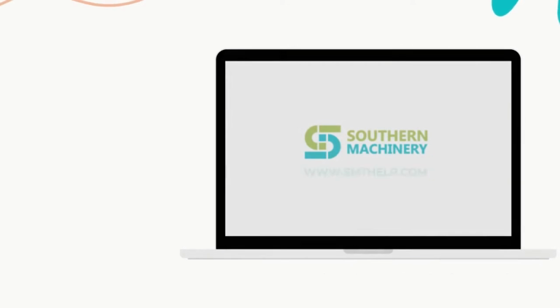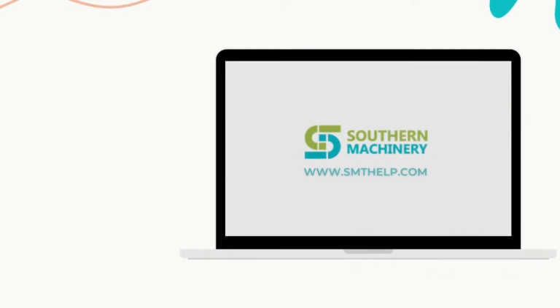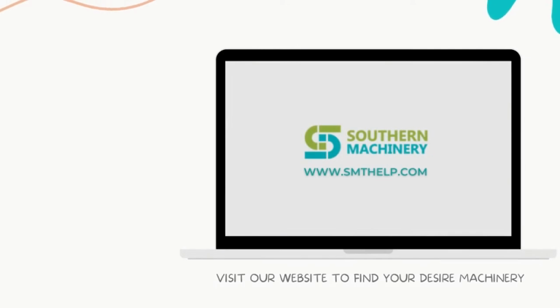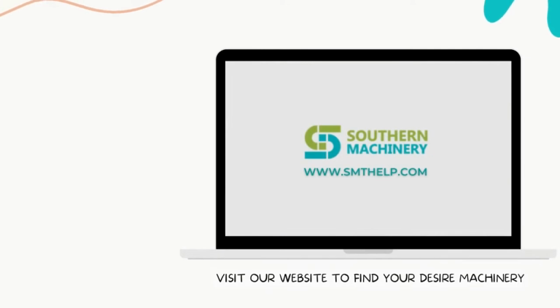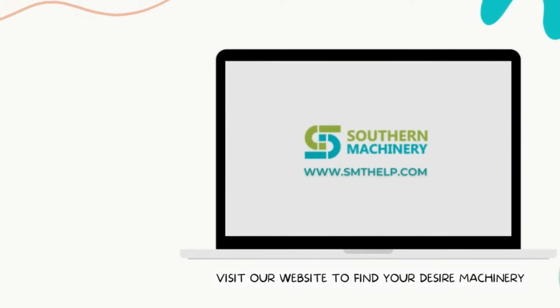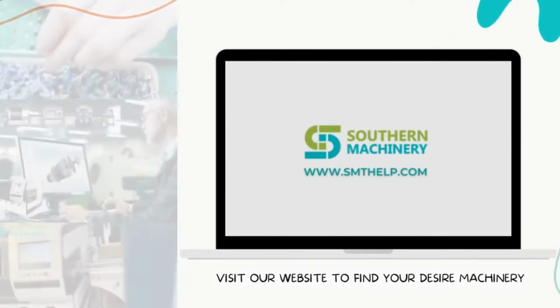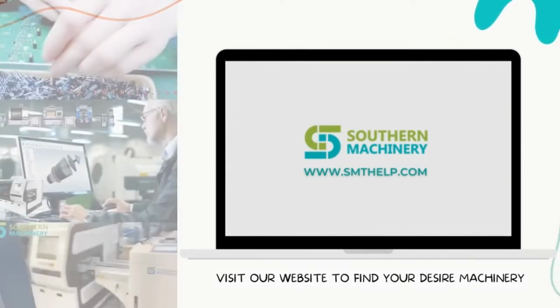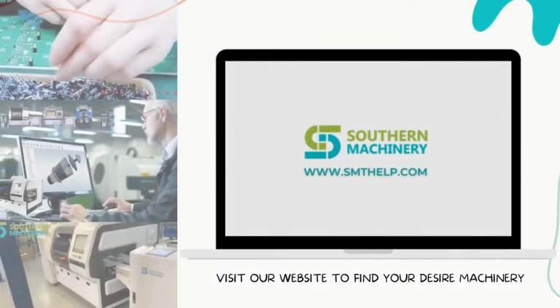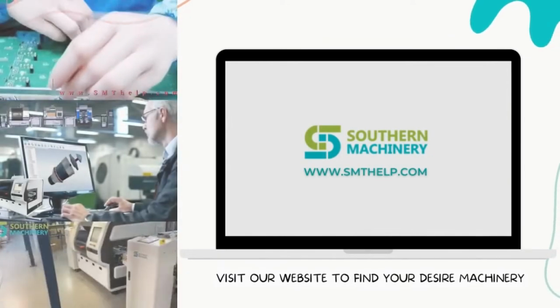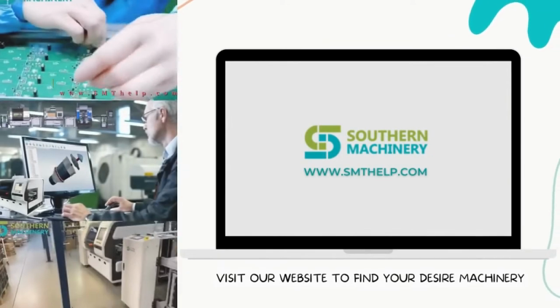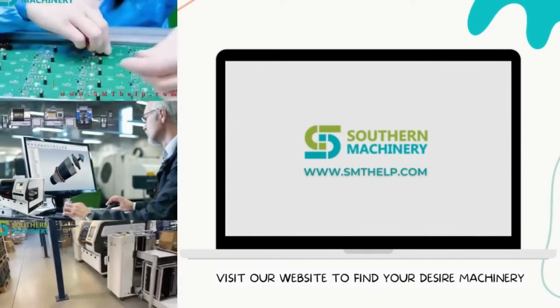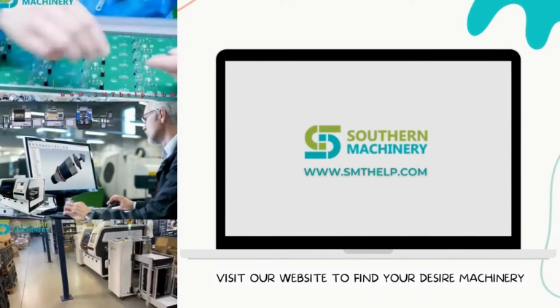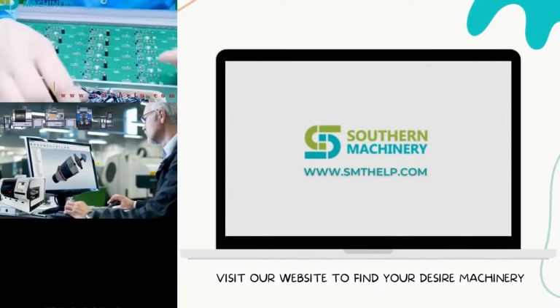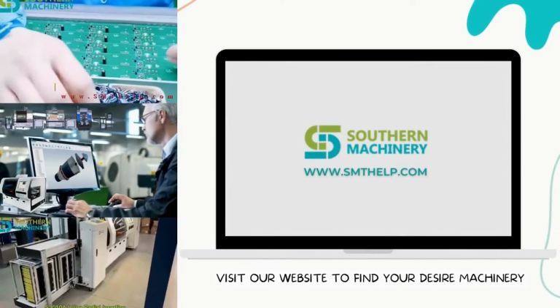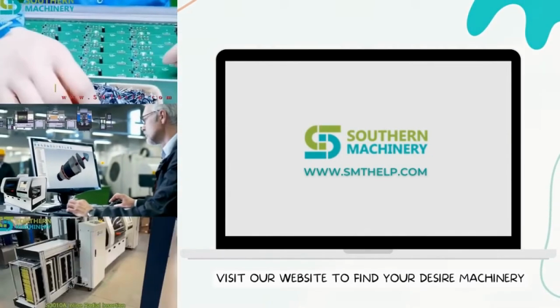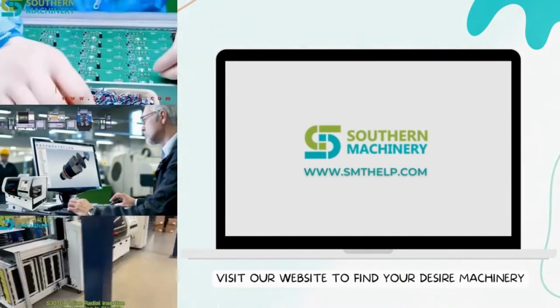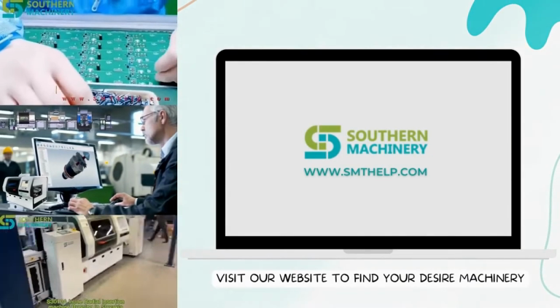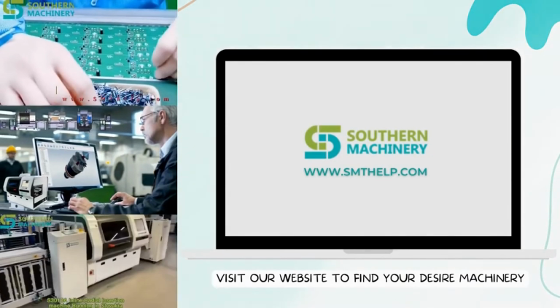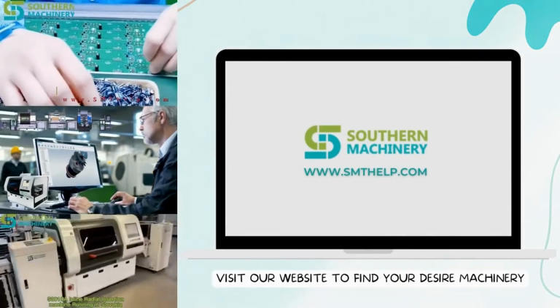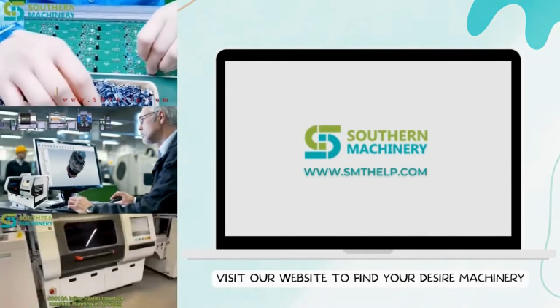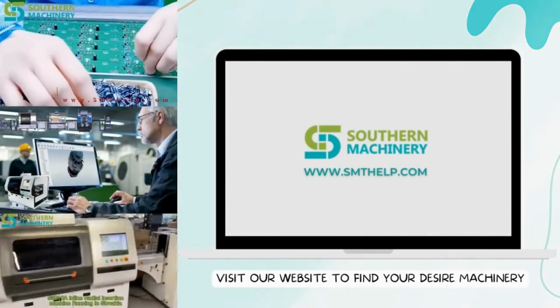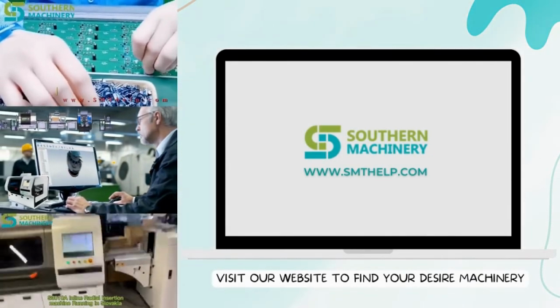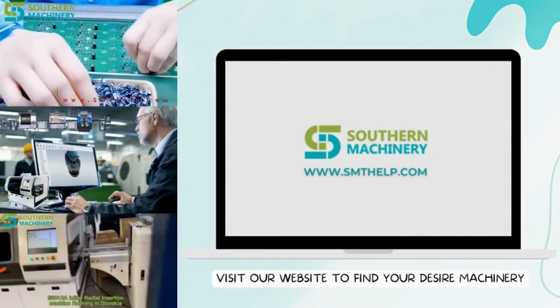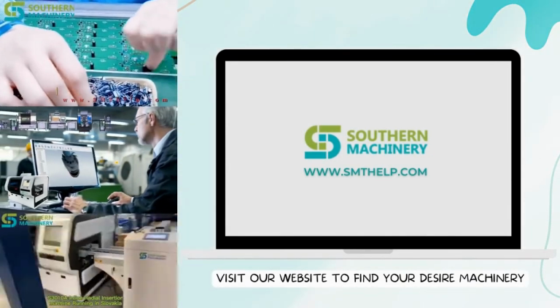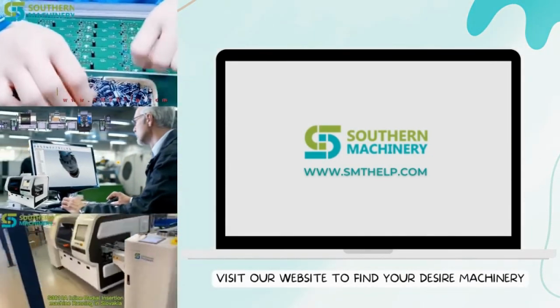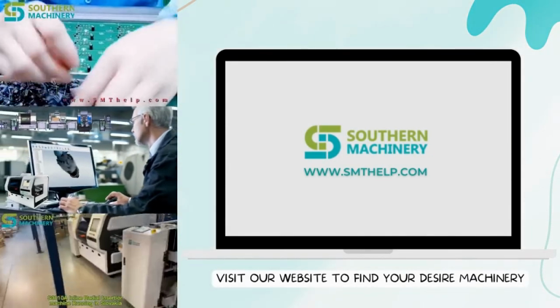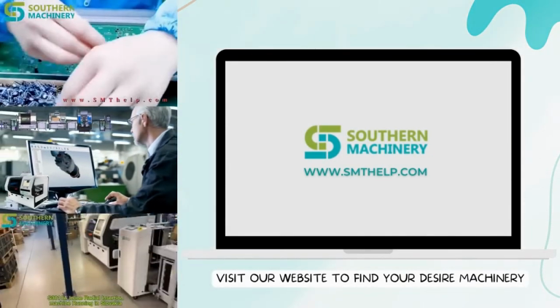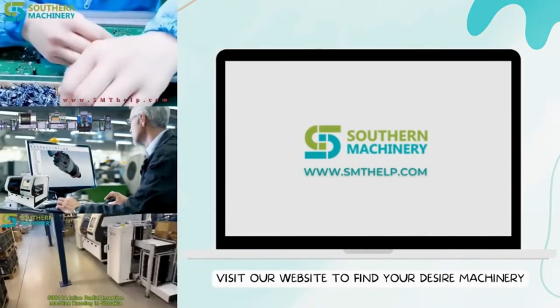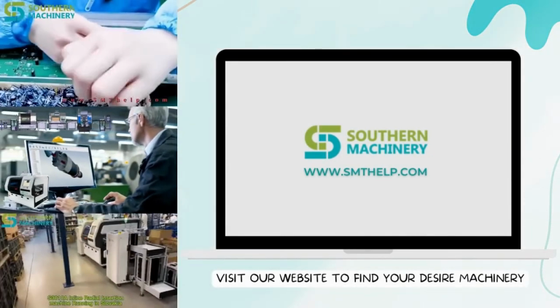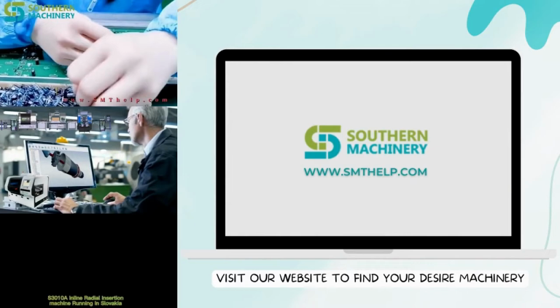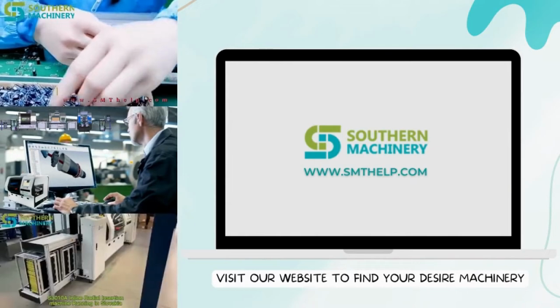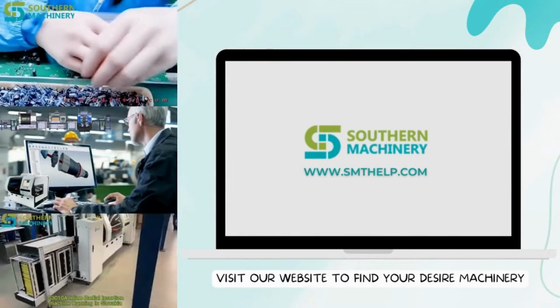Let's move to the world of automation and buy the latest machinery by visiting our website. Get the quote today.